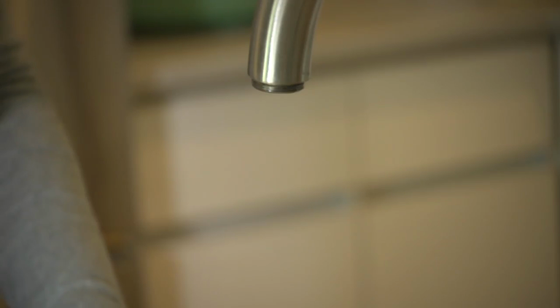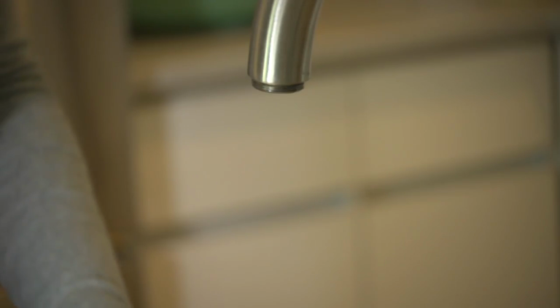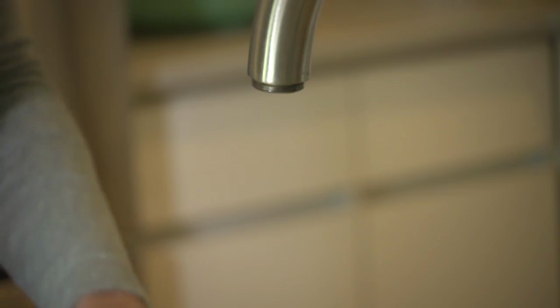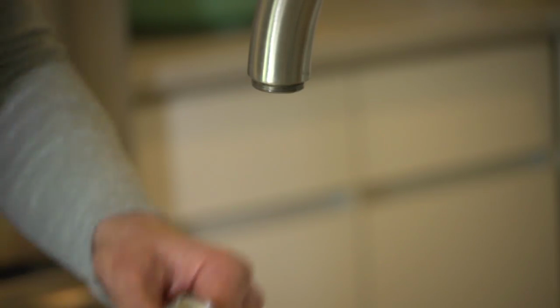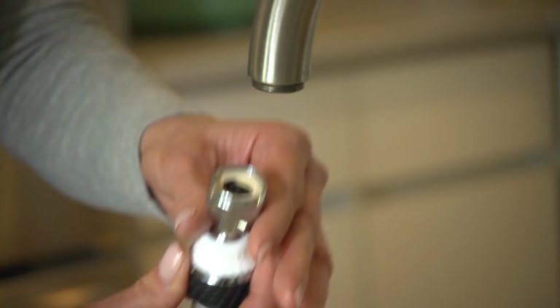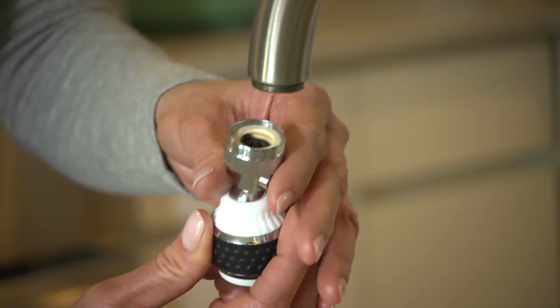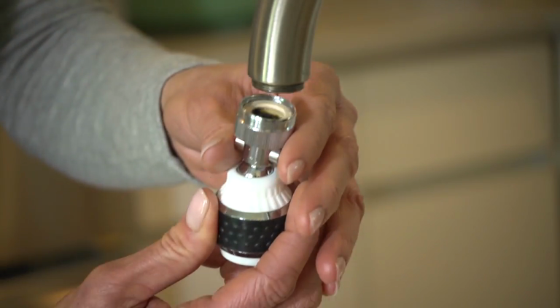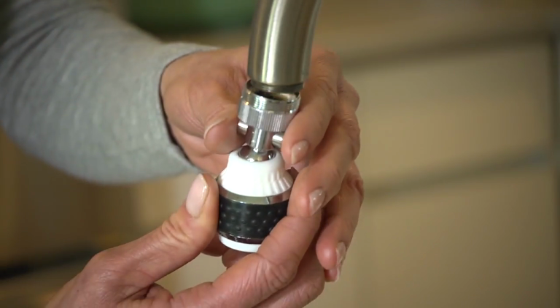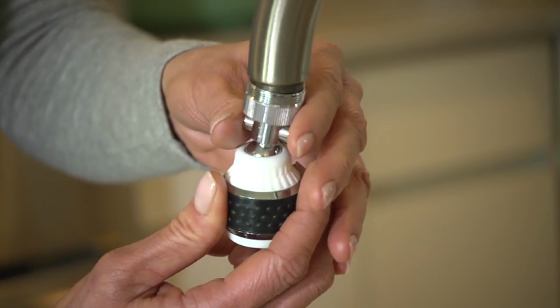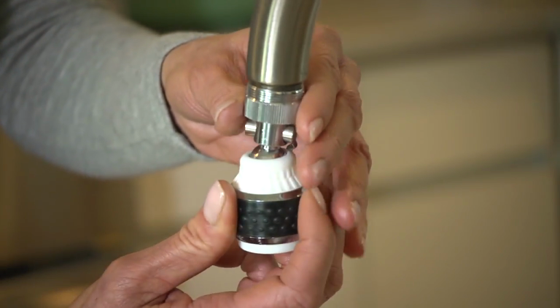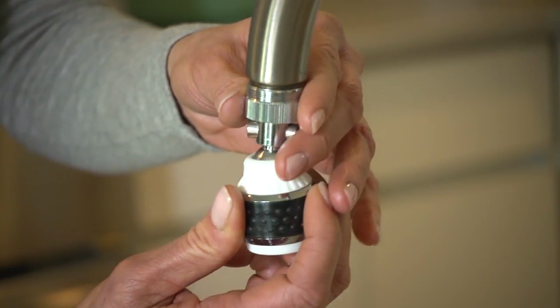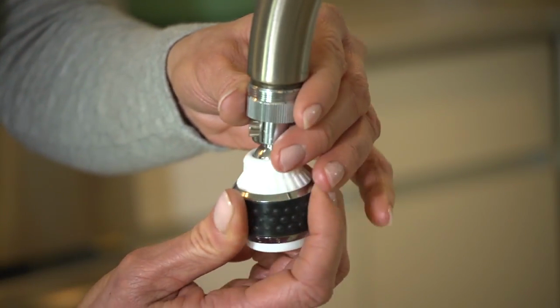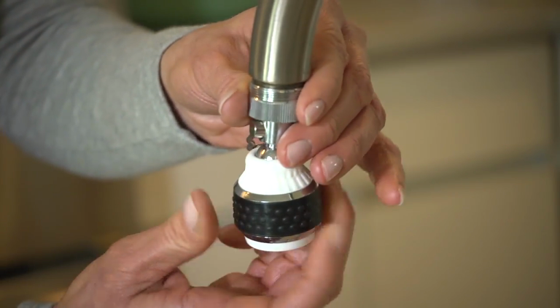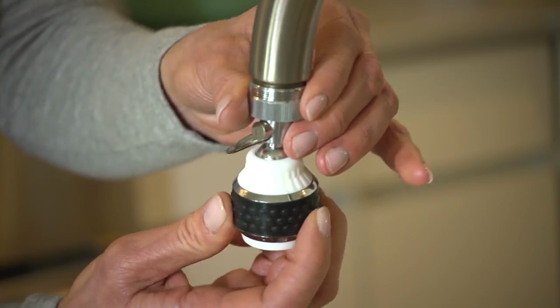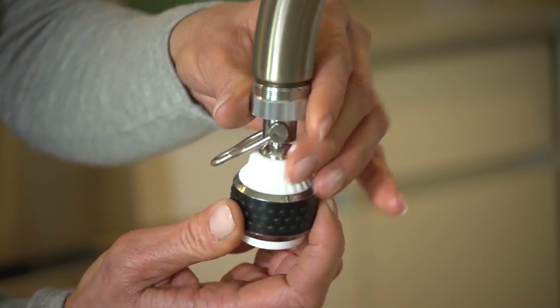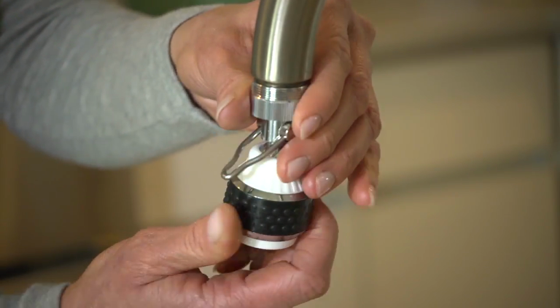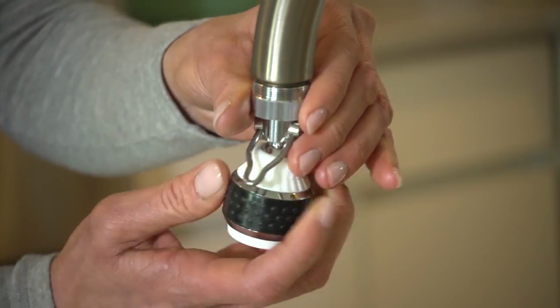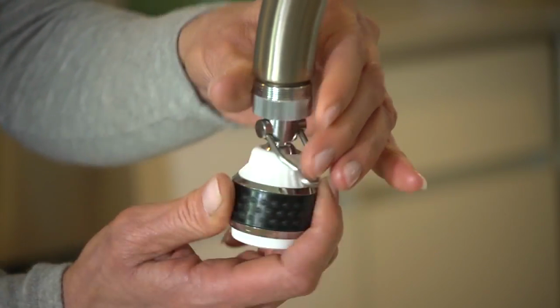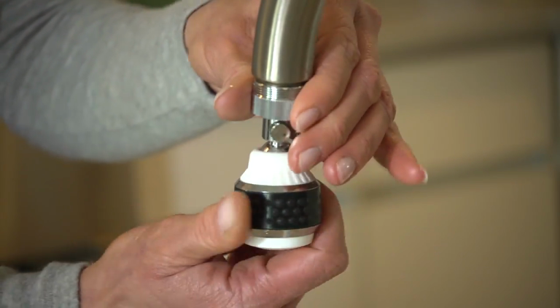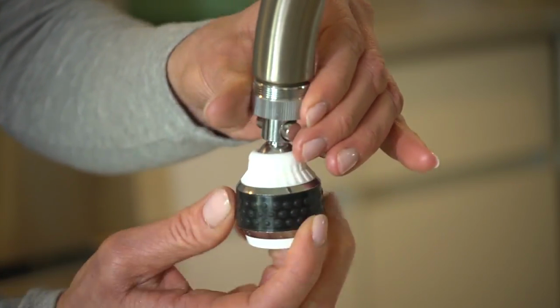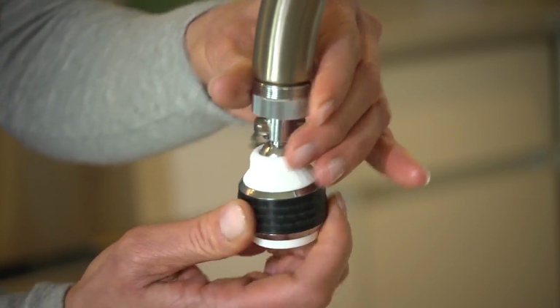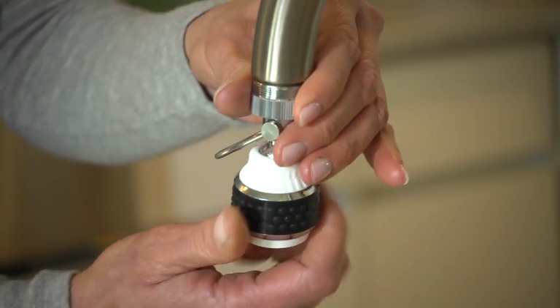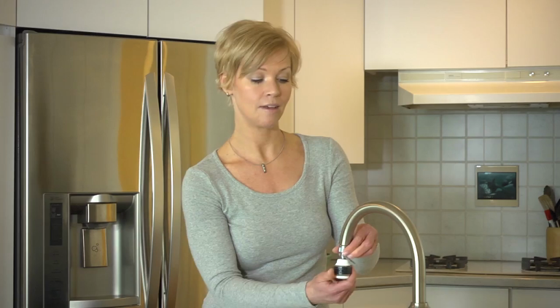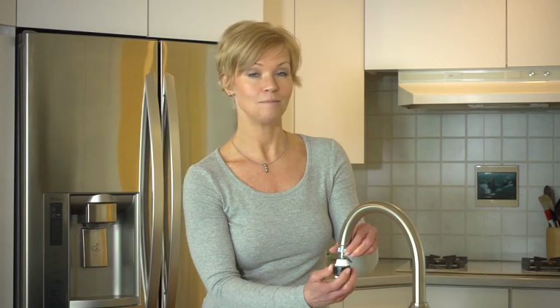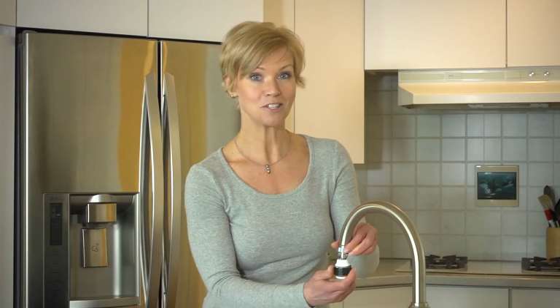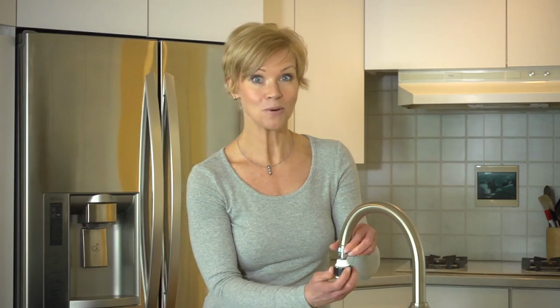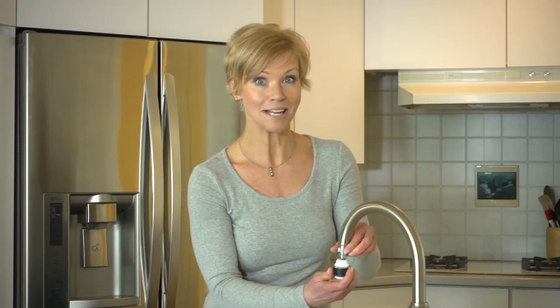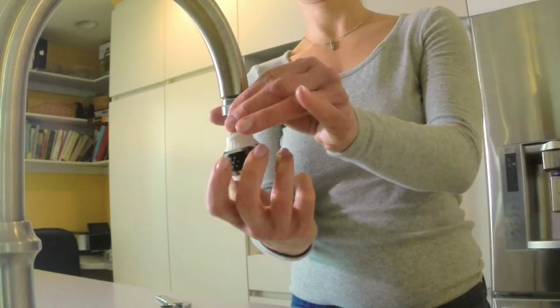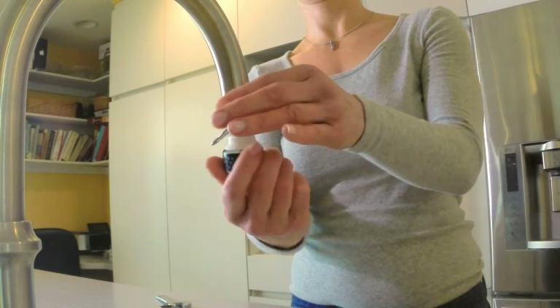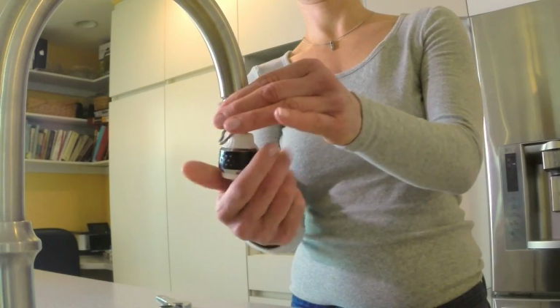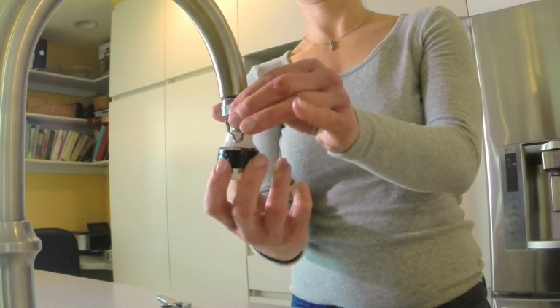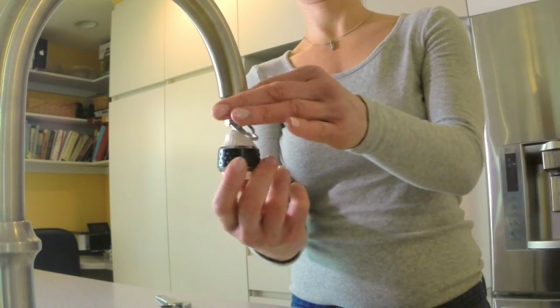Now, simply screw the new aerator on by hand. Make sure not to over-tighten it.